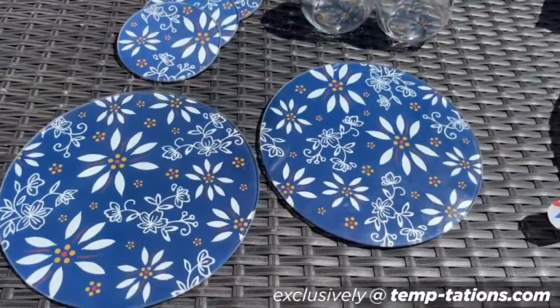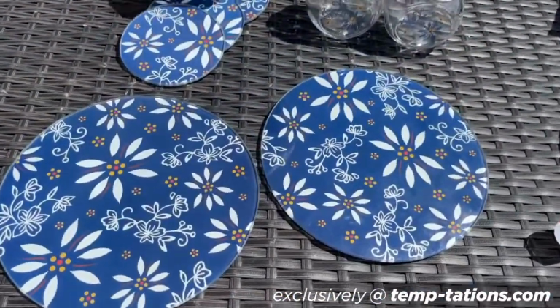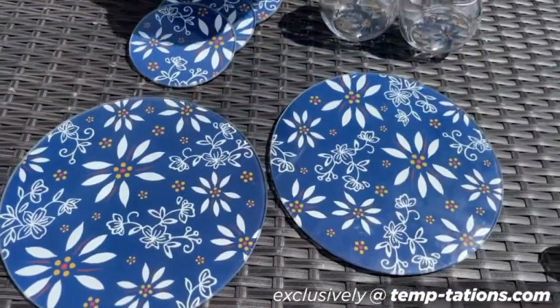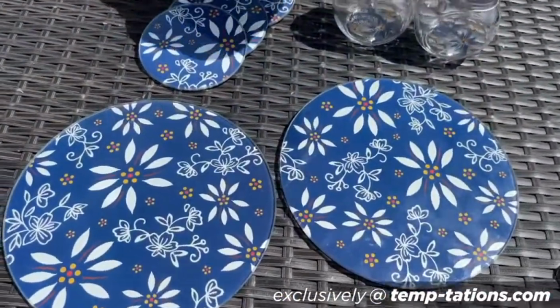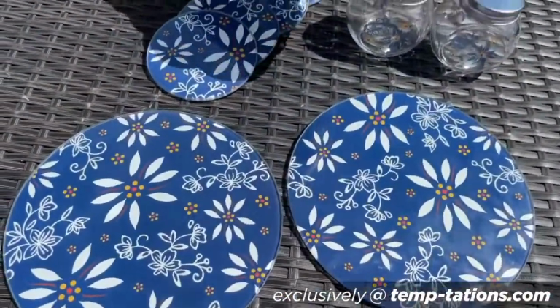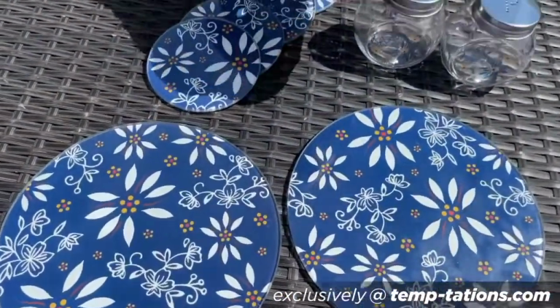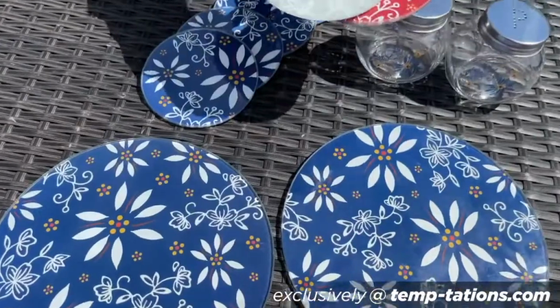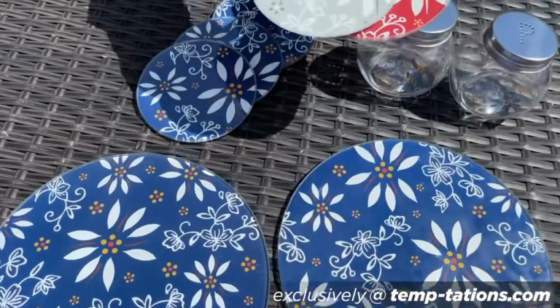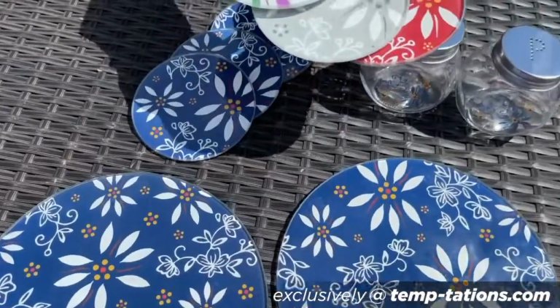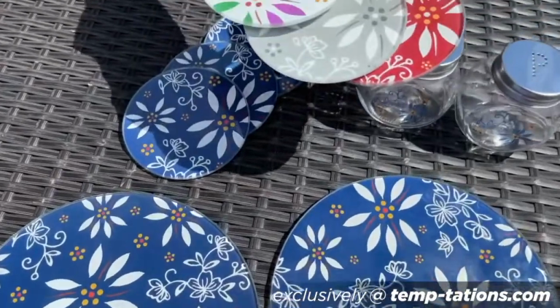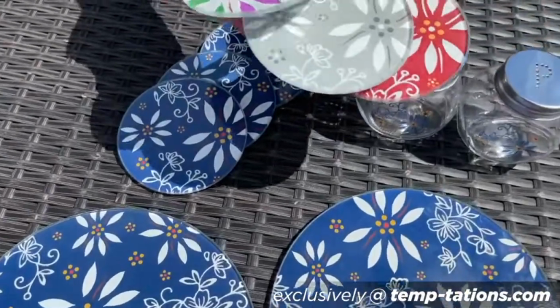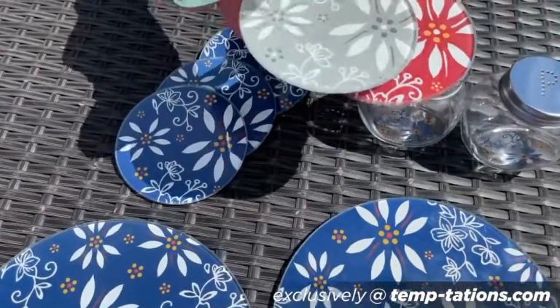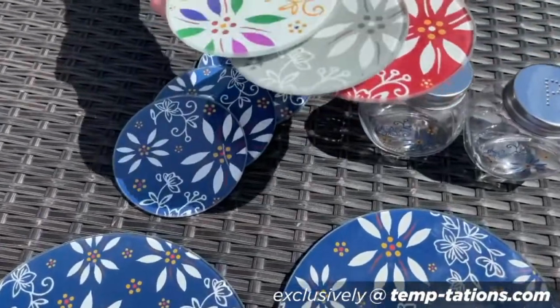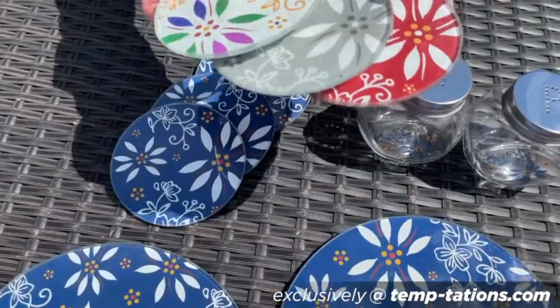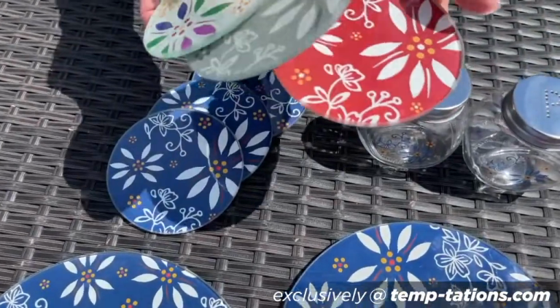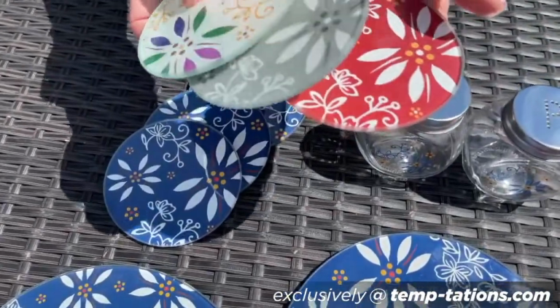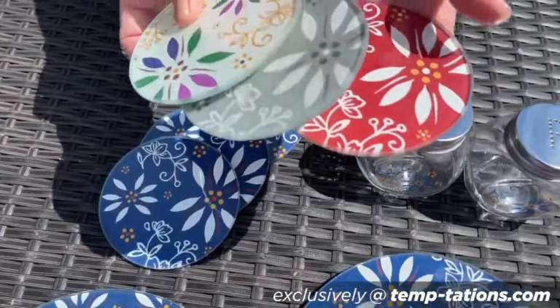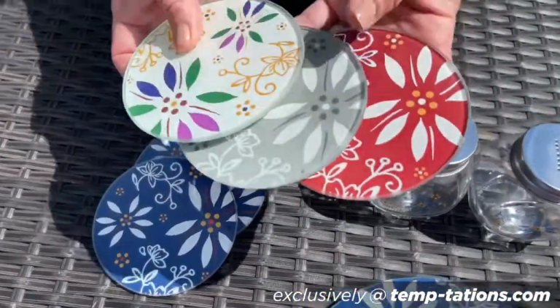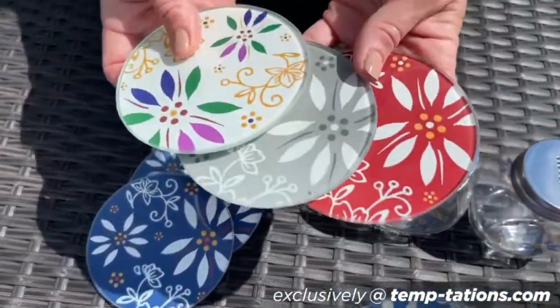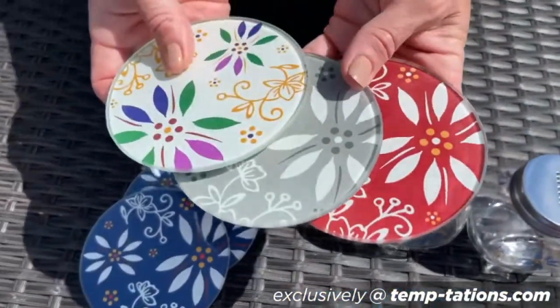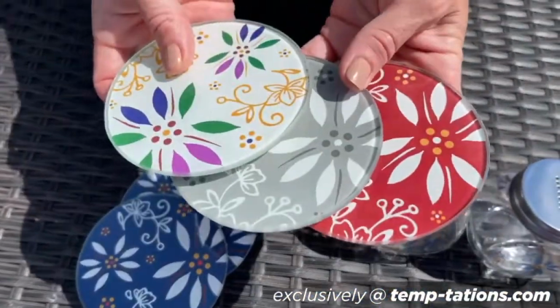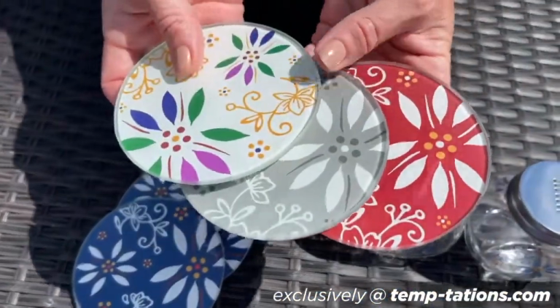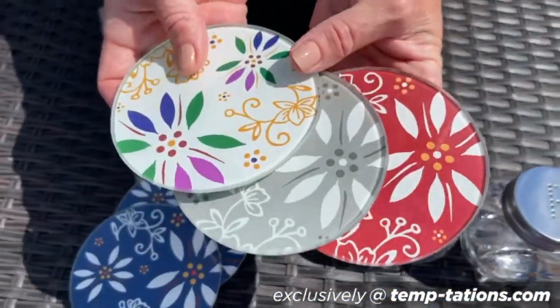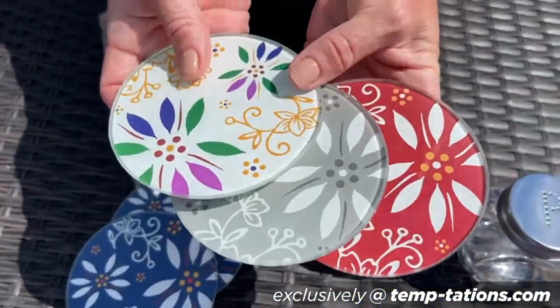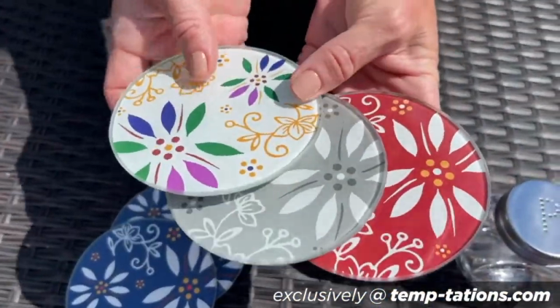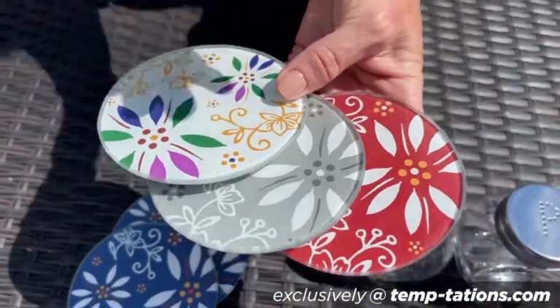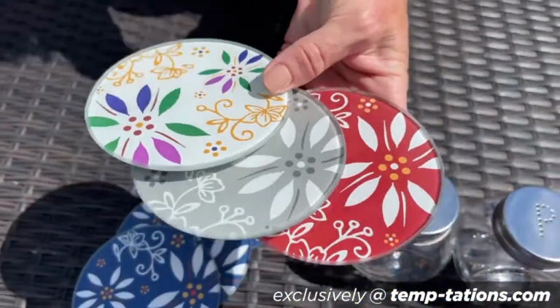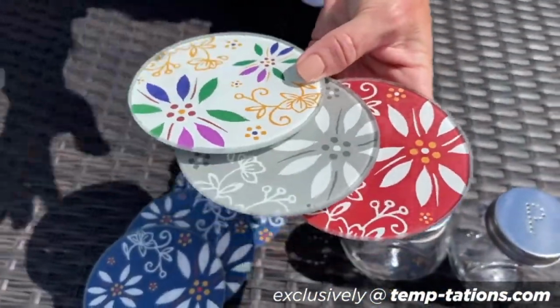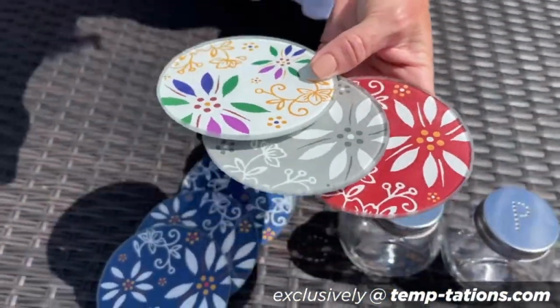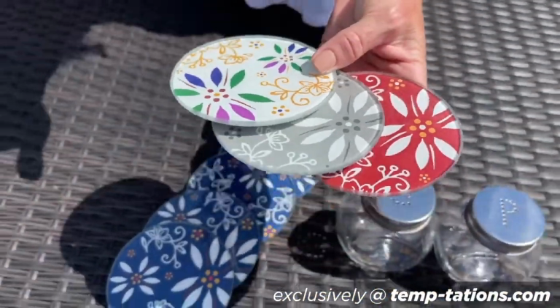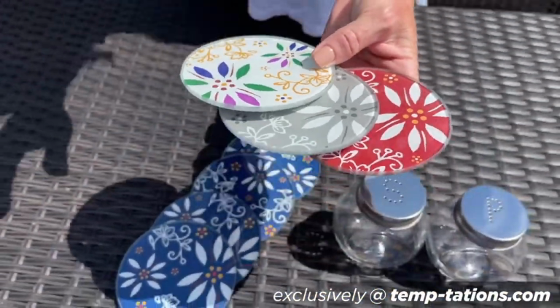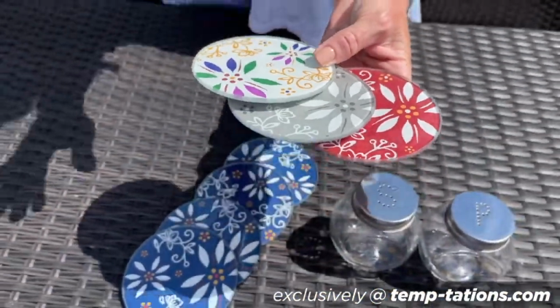We also have a couple other colors available: your confetti, your gray, your red. Head over to temptations.com and you can see everything there.